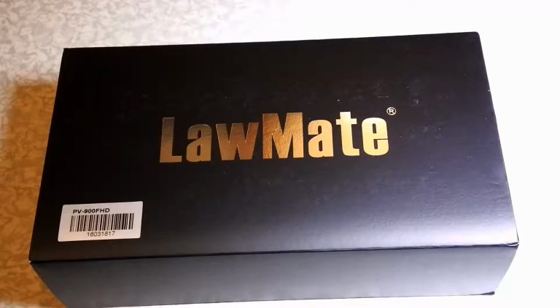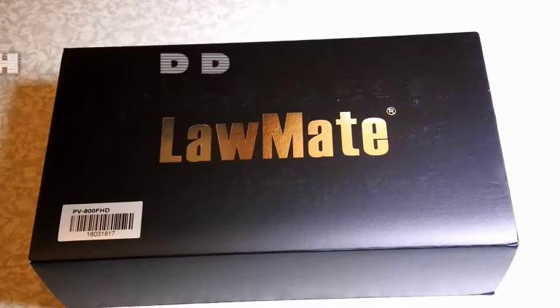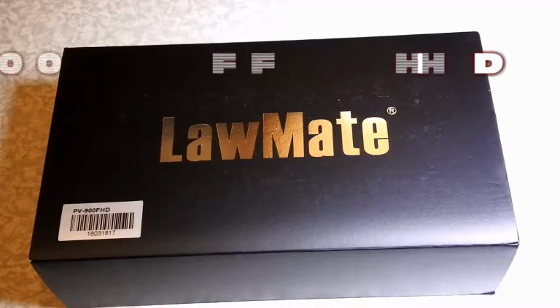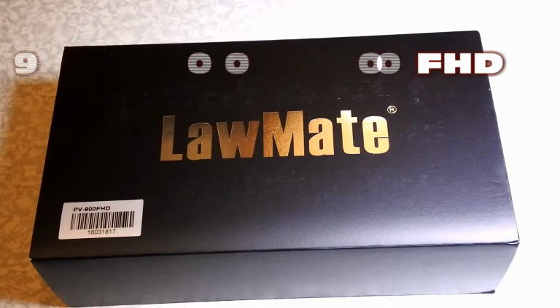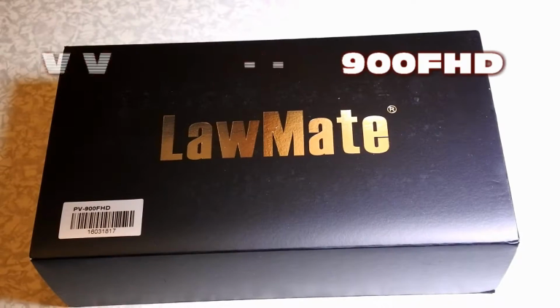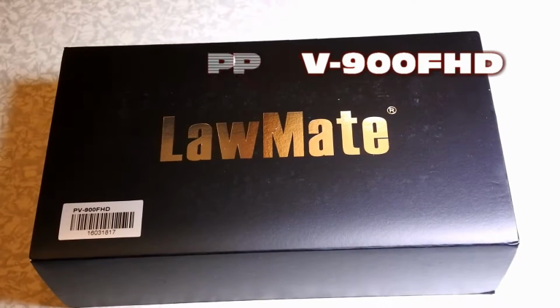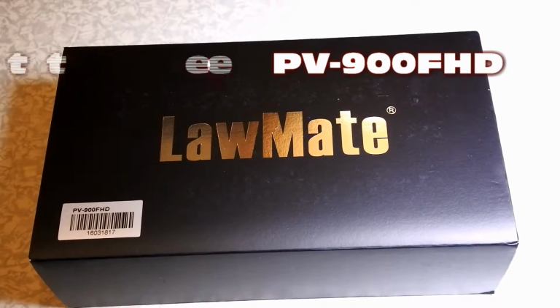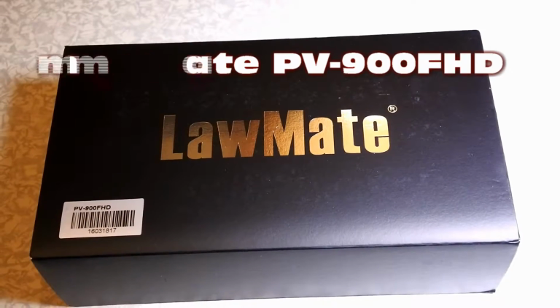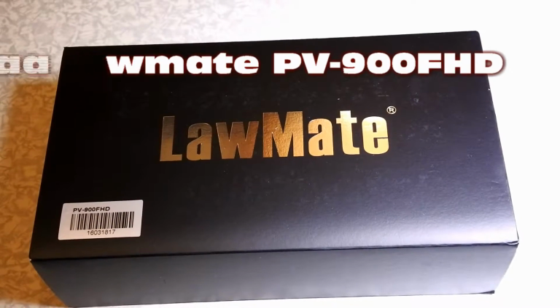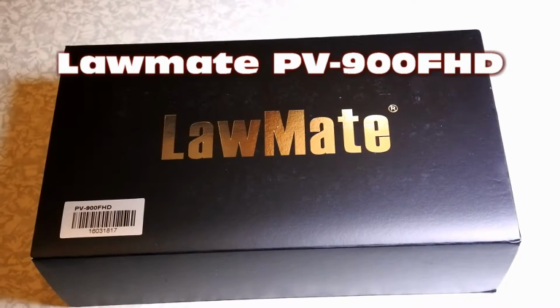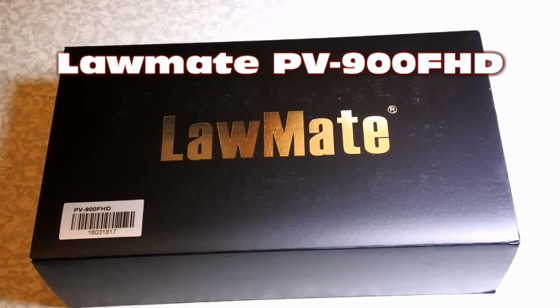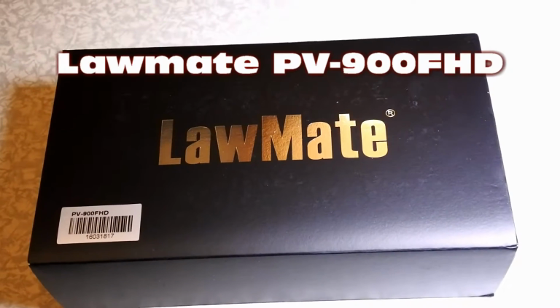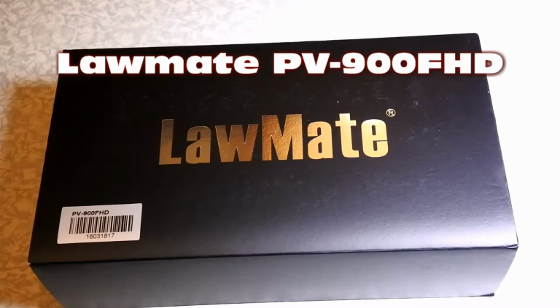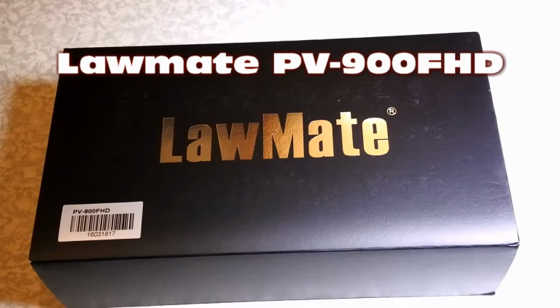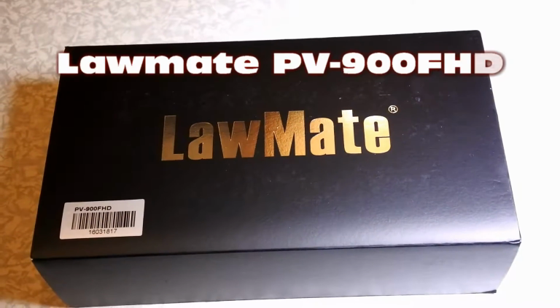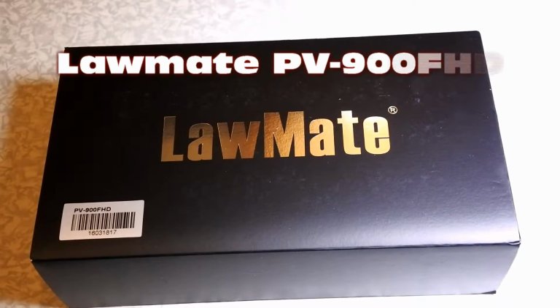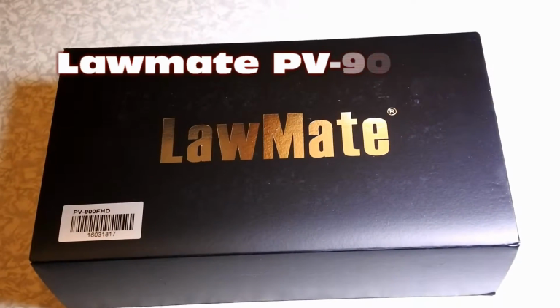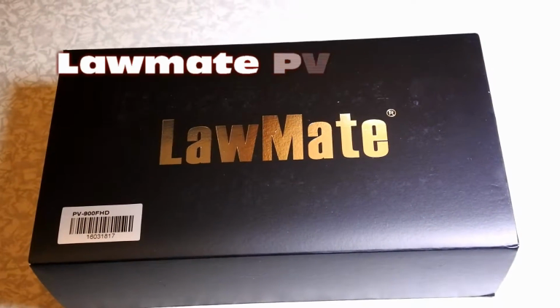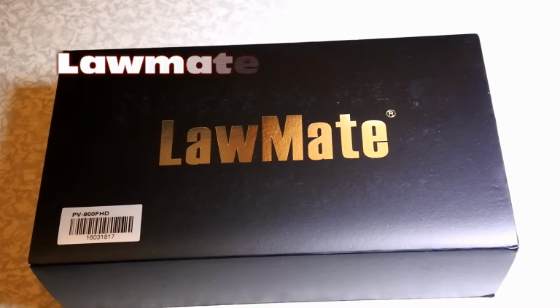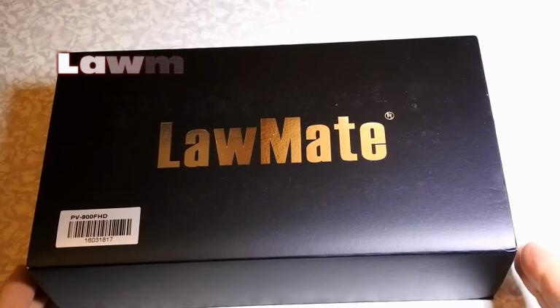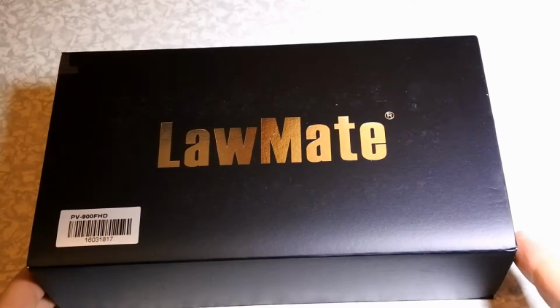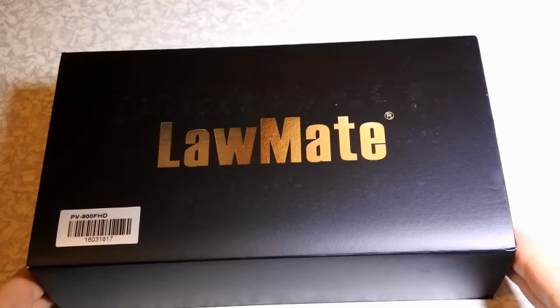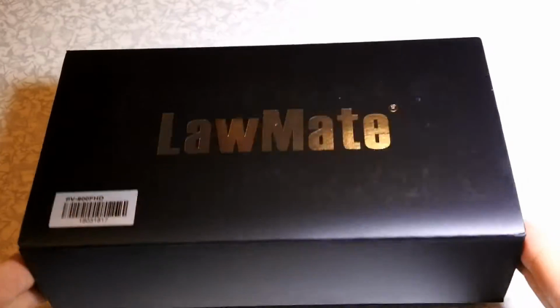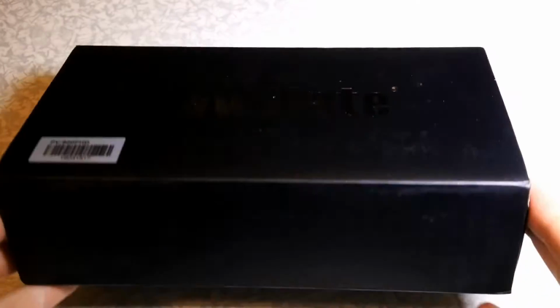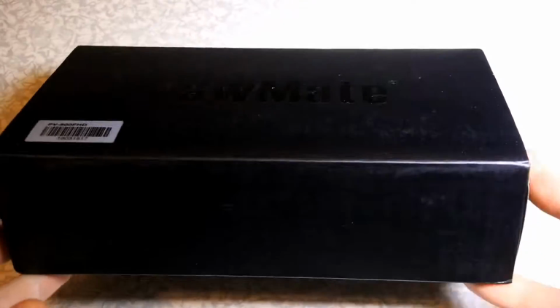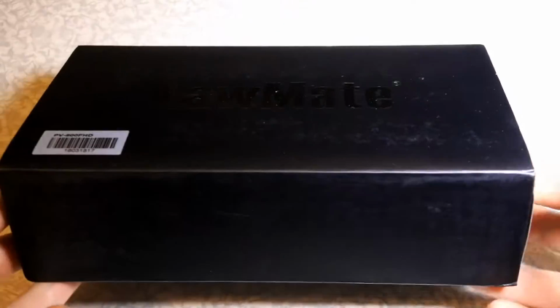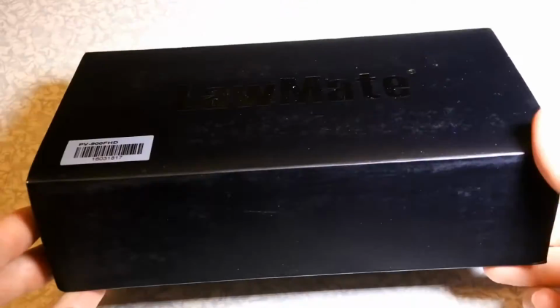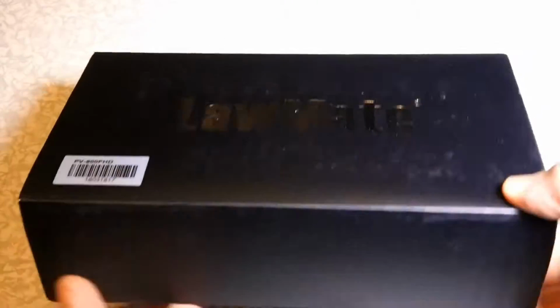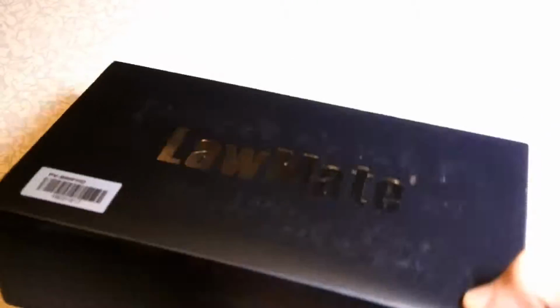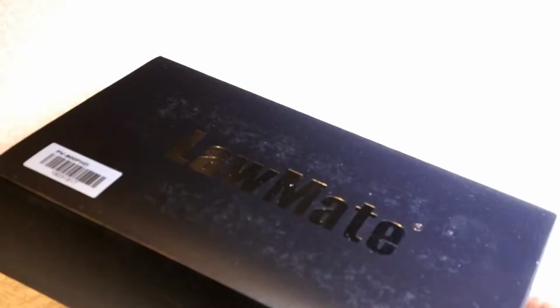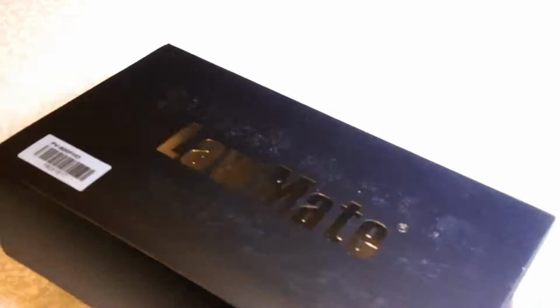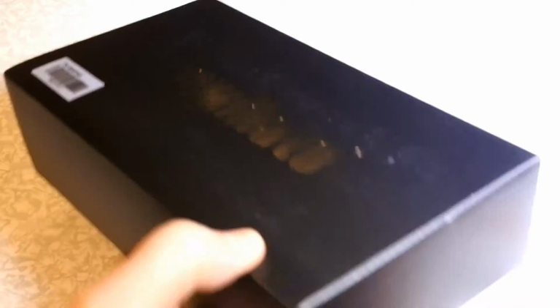Hello, today I would like to show you this camera. Let's look at the box first.